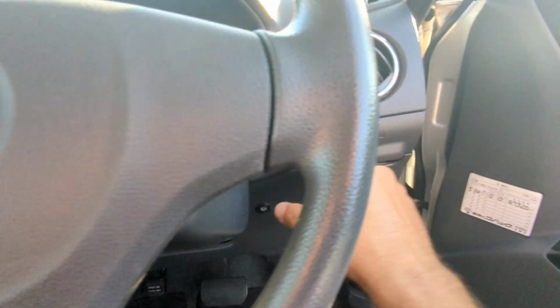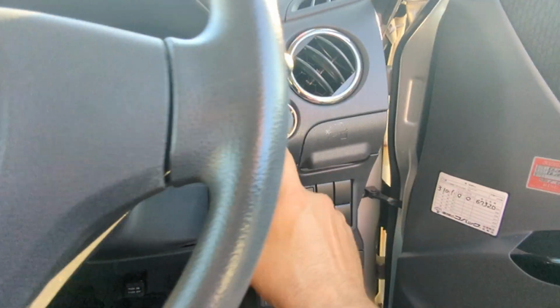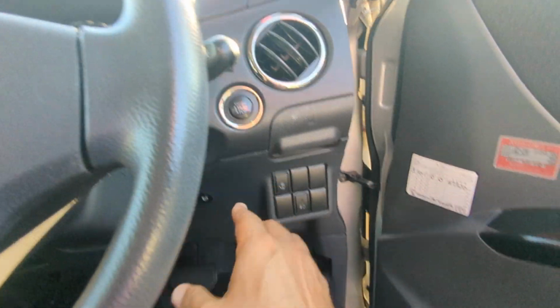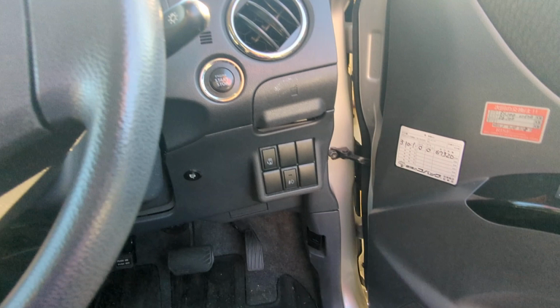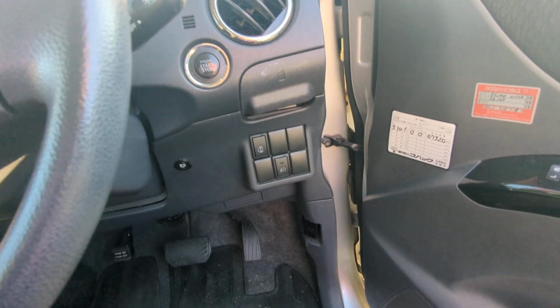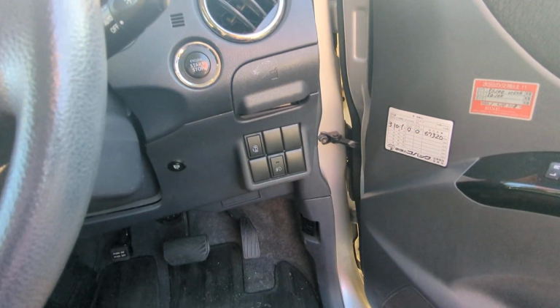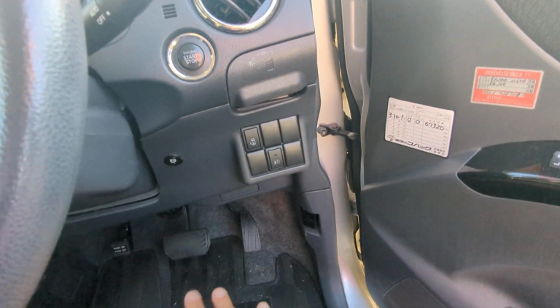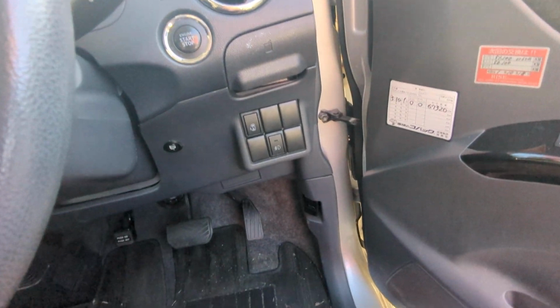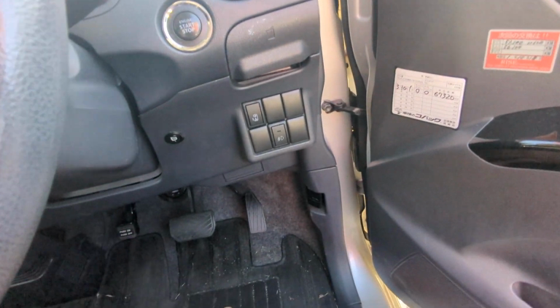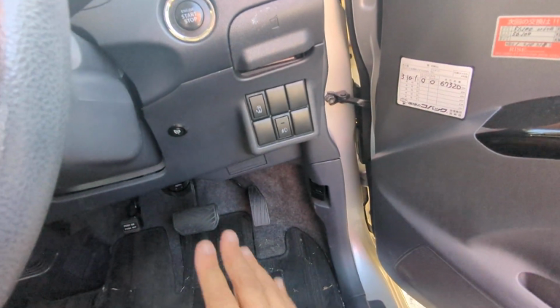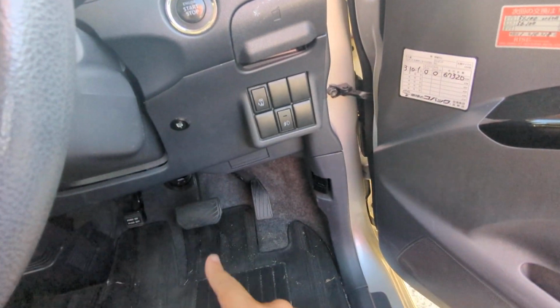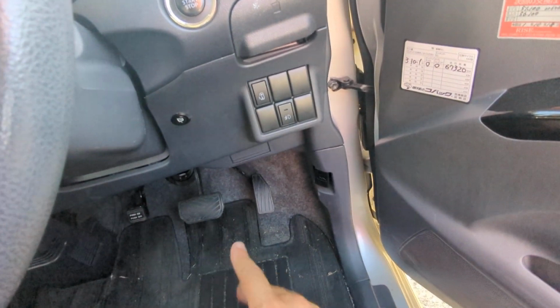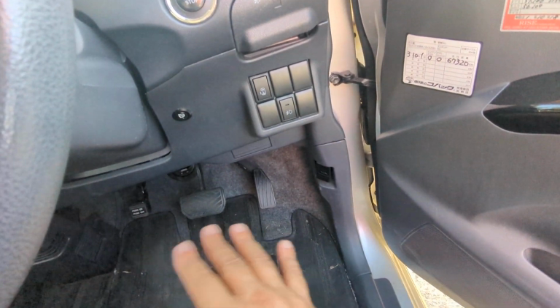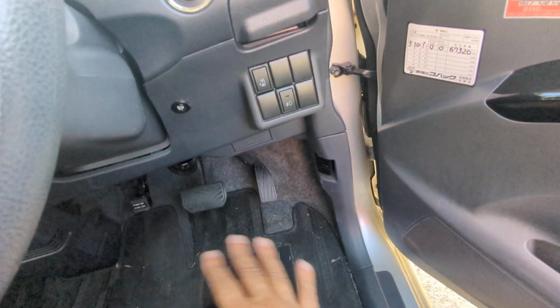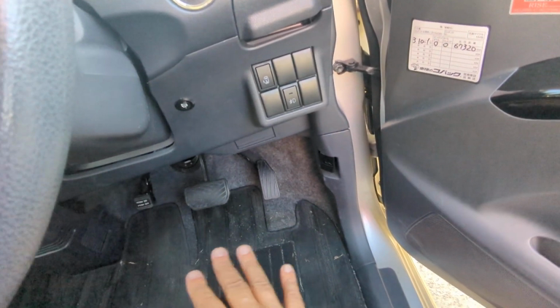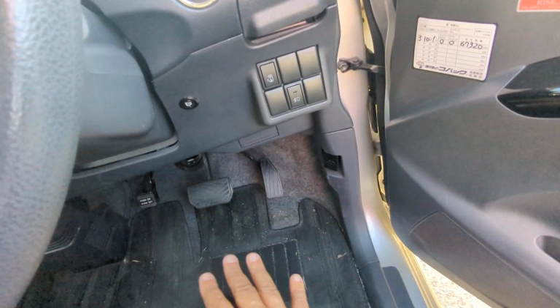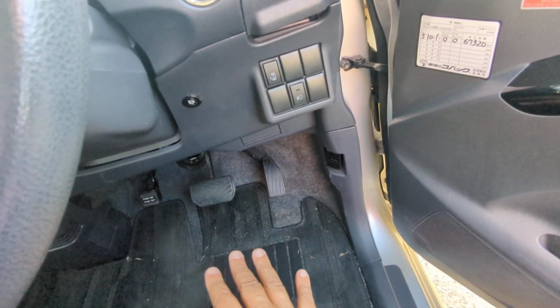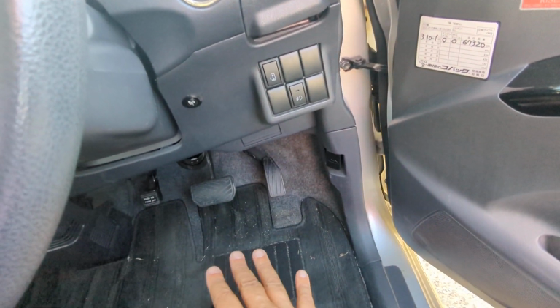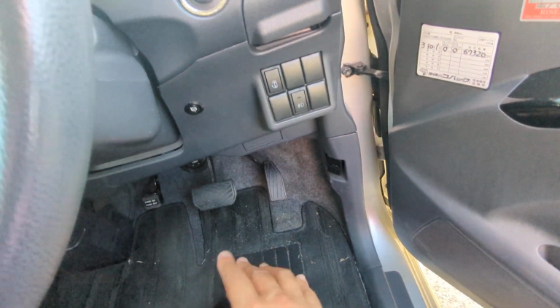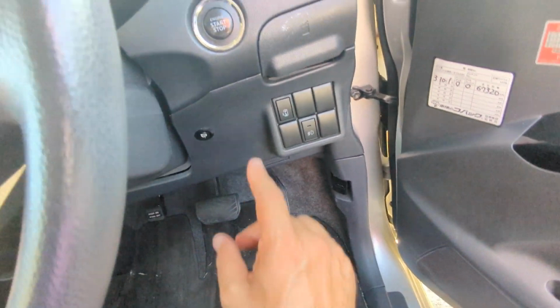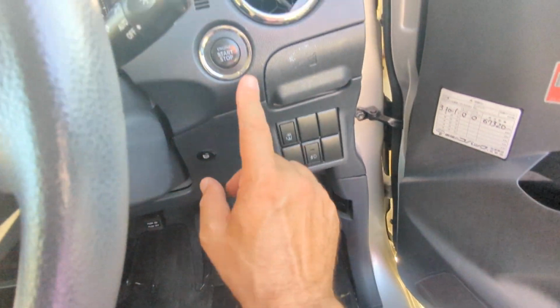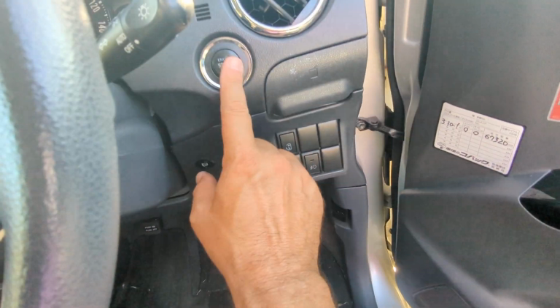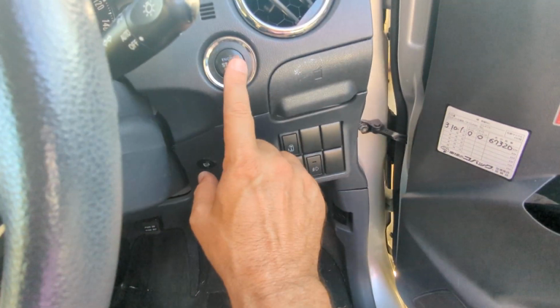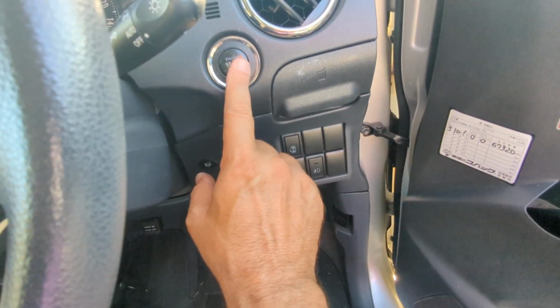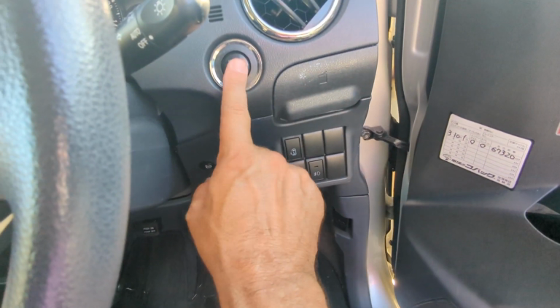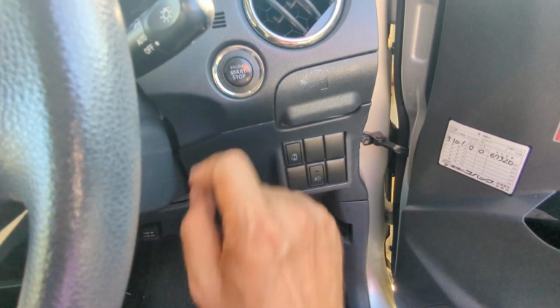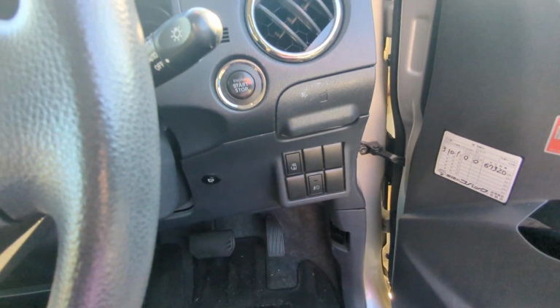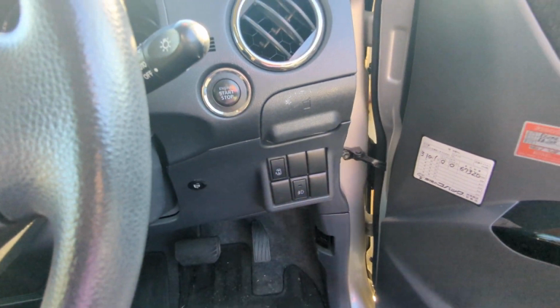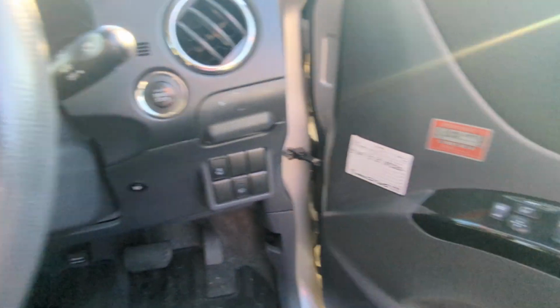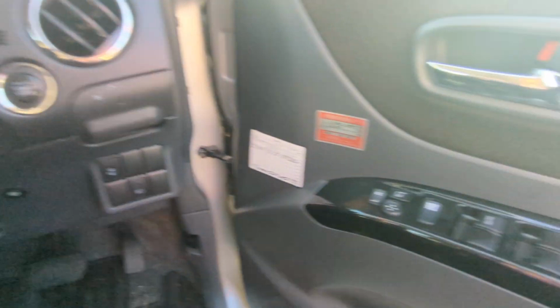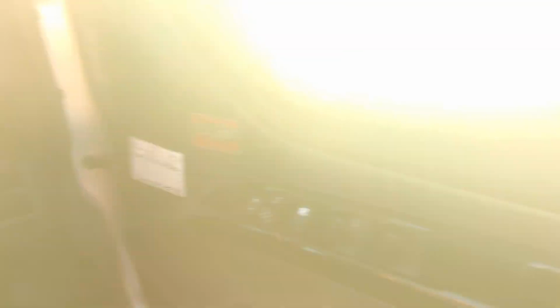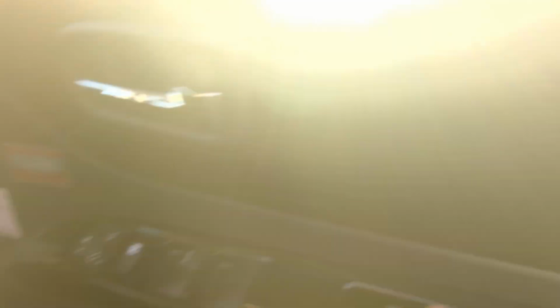To turn off the engine, your foot doesn't have to be on the brake — you just push that one time and it goes.